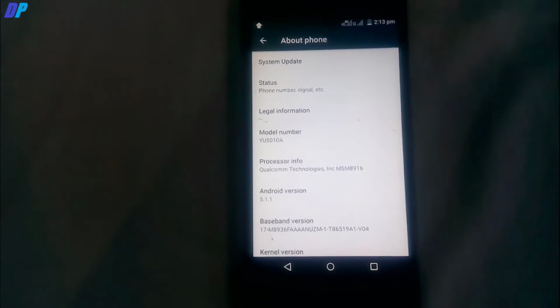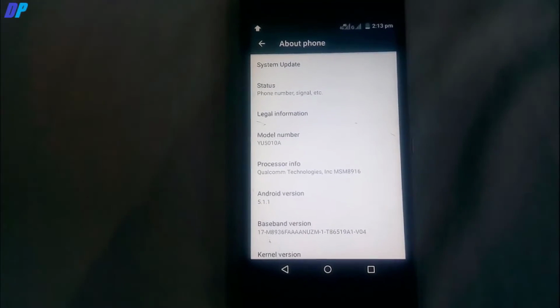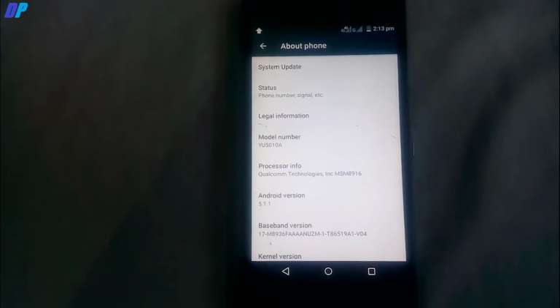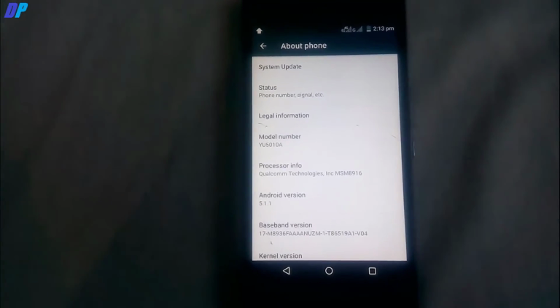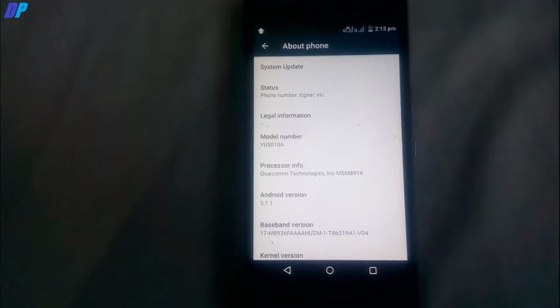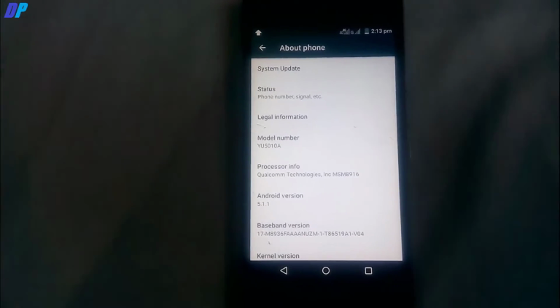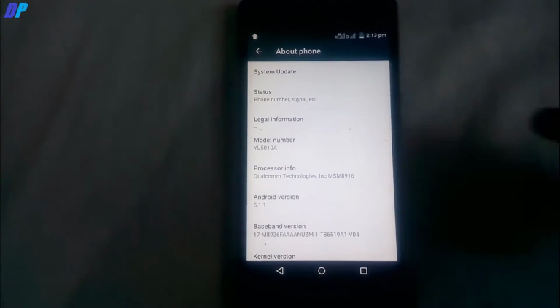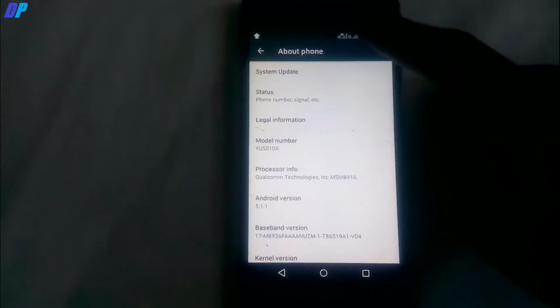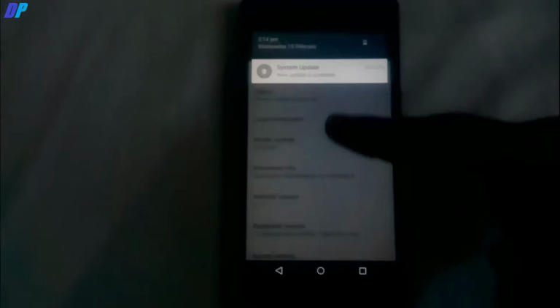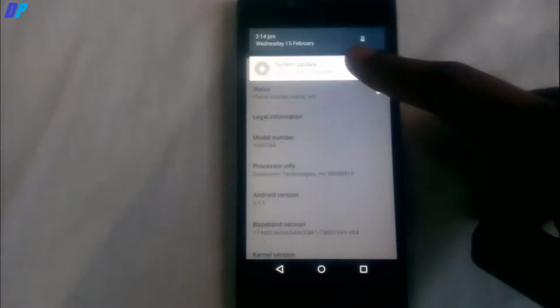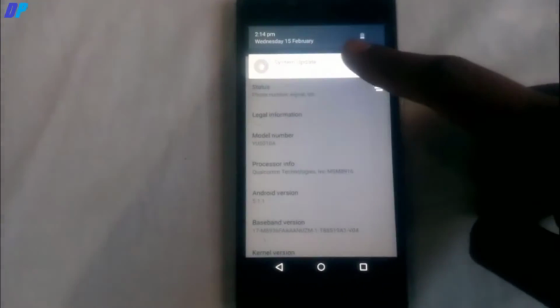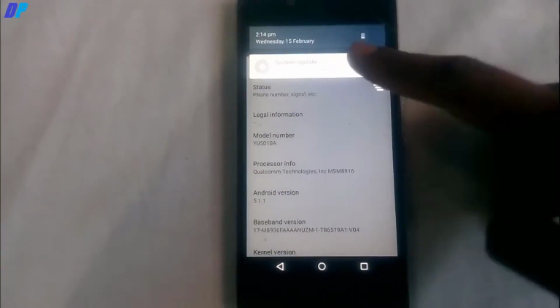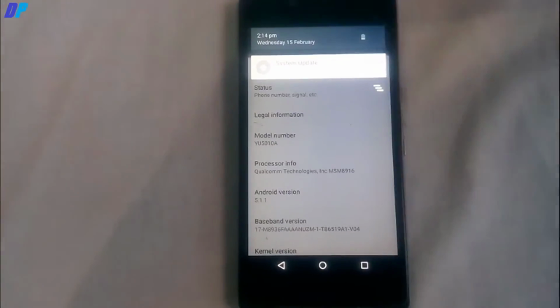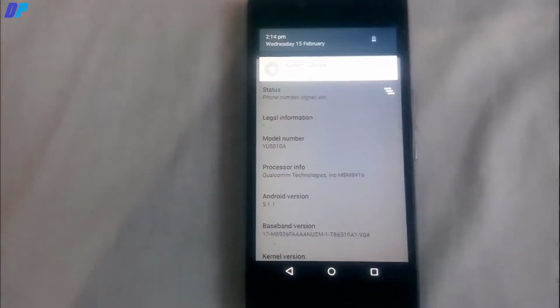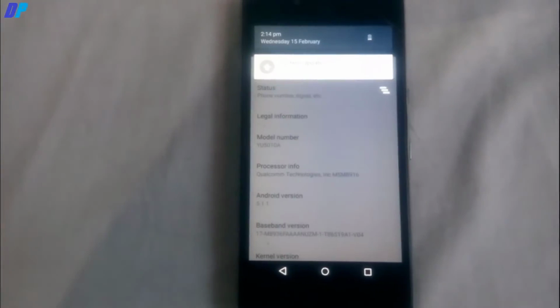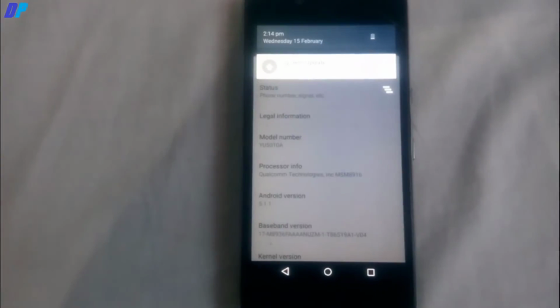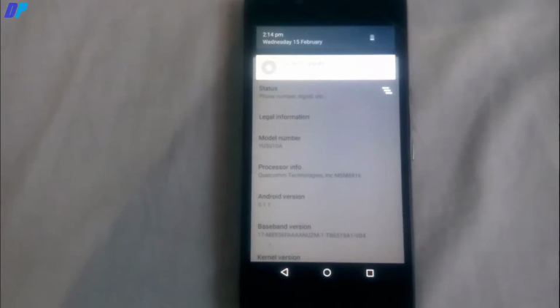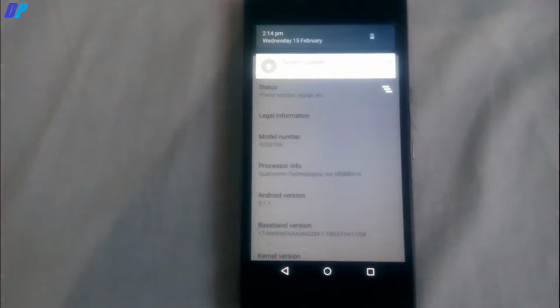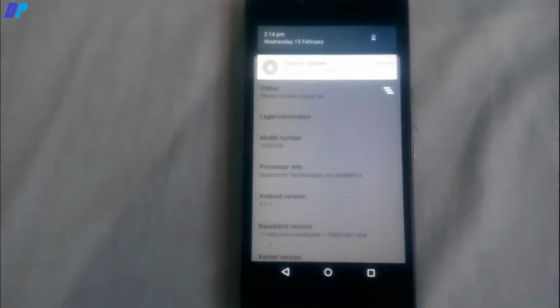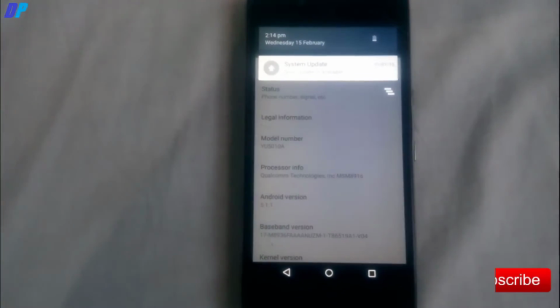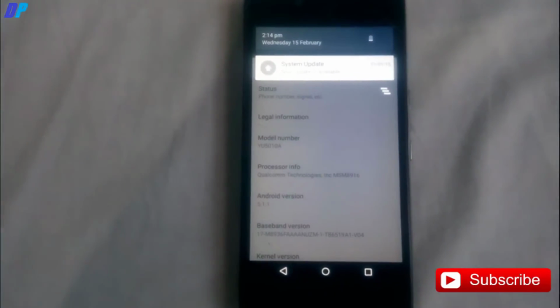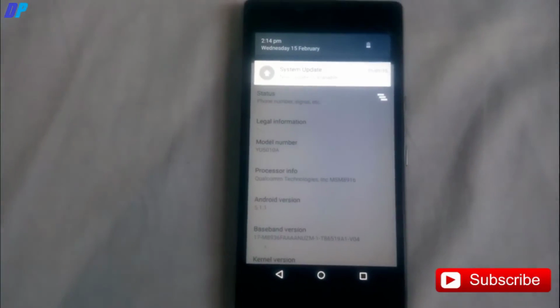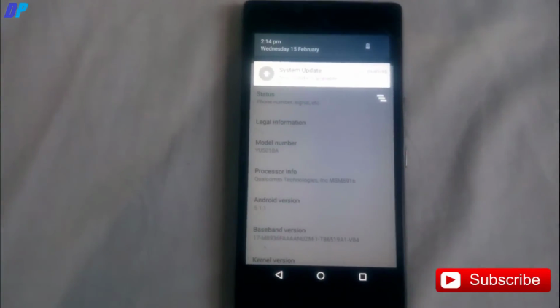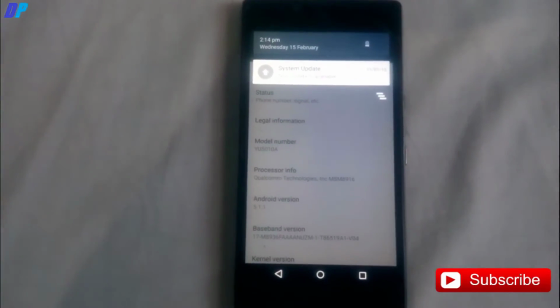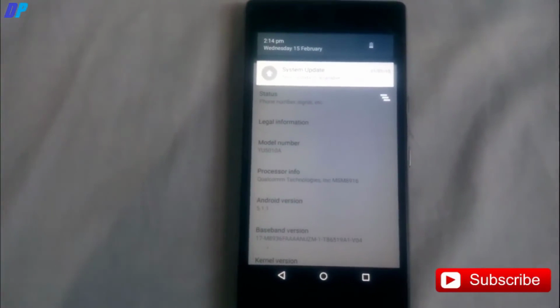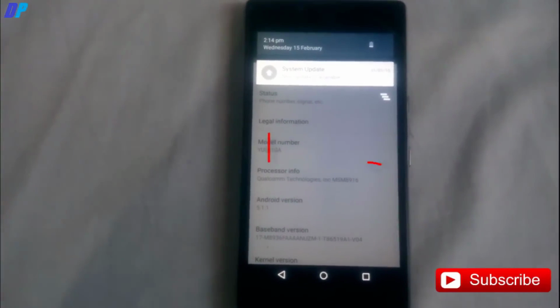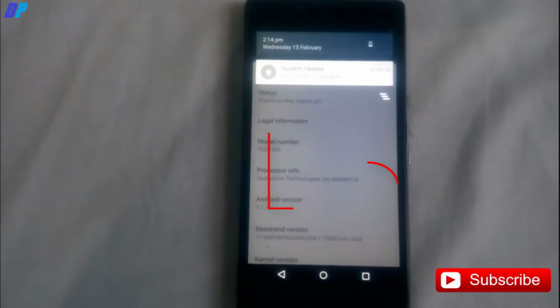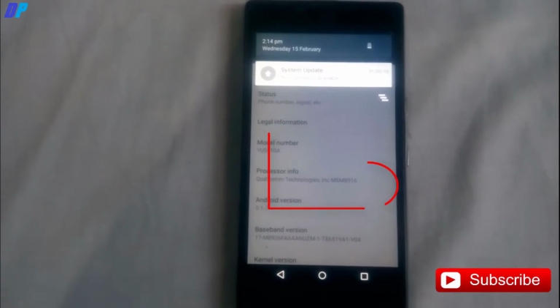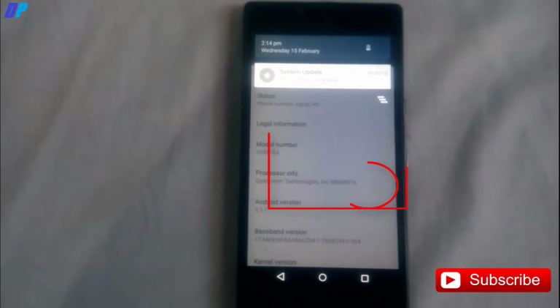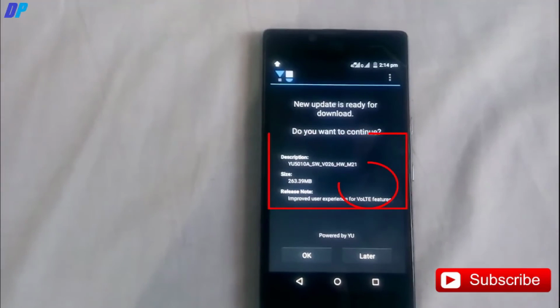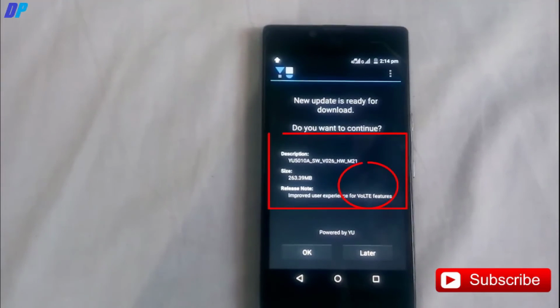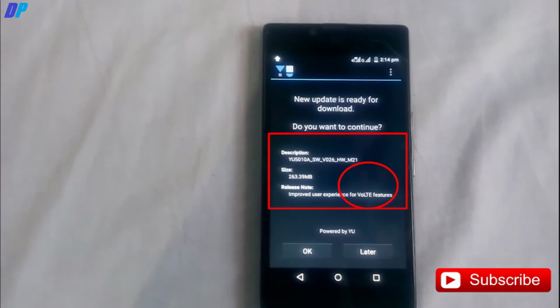Now for Bolt E, just update your system software and you will get Bolt E enabled.